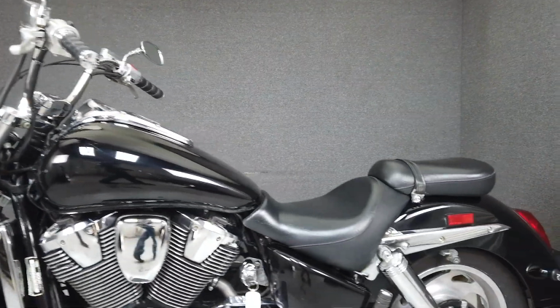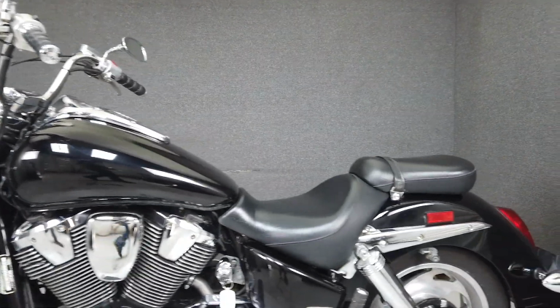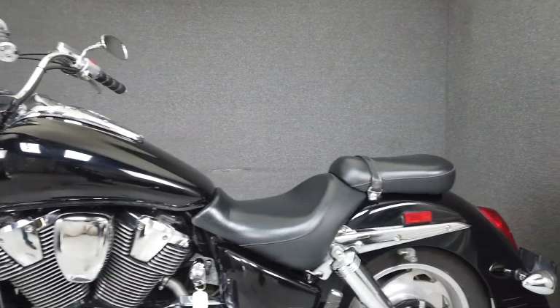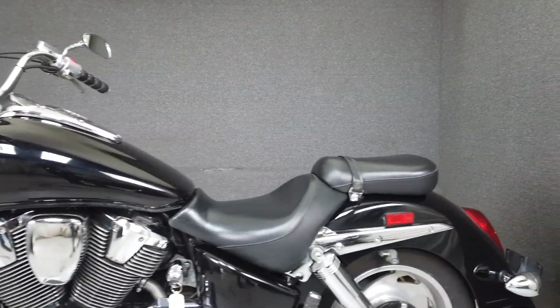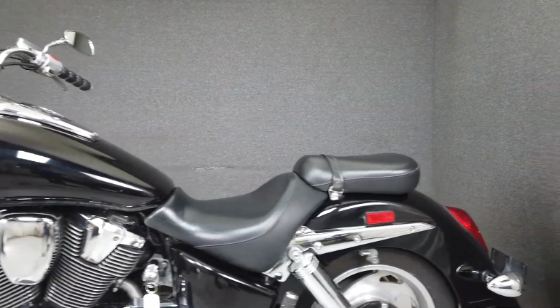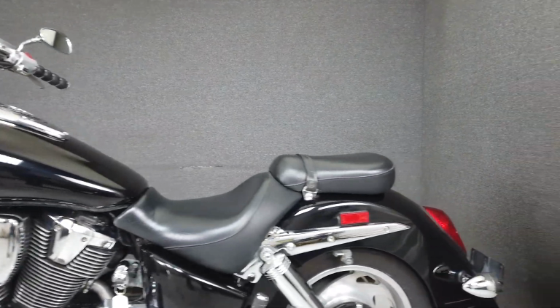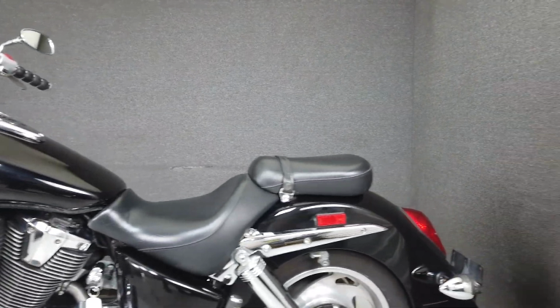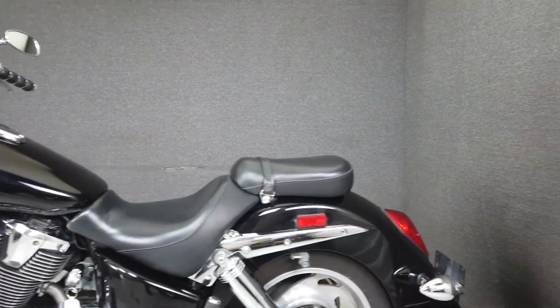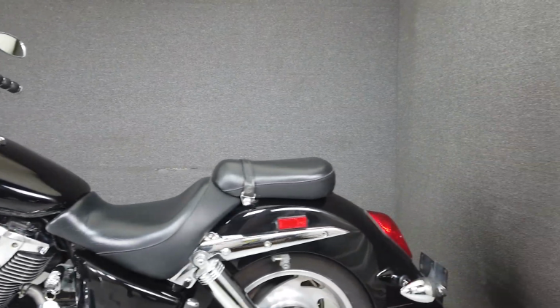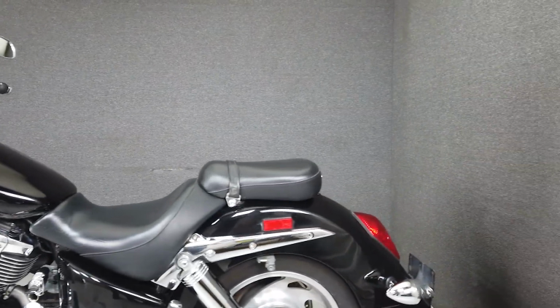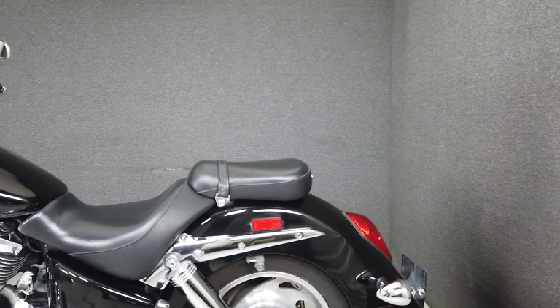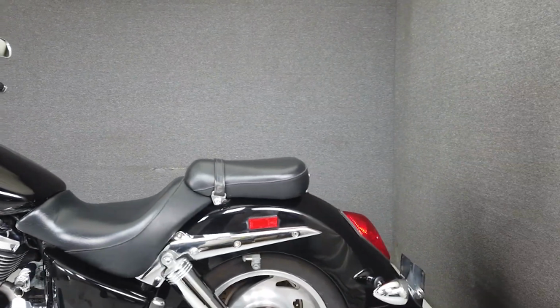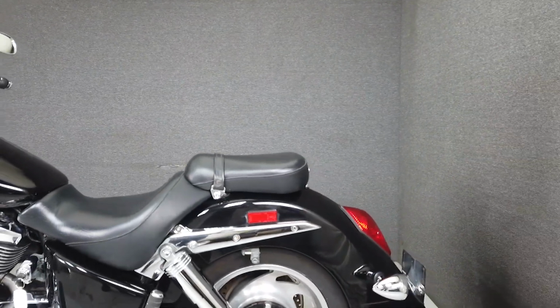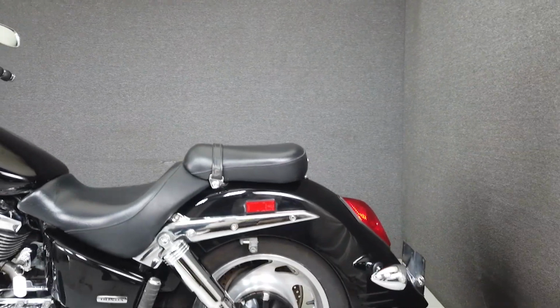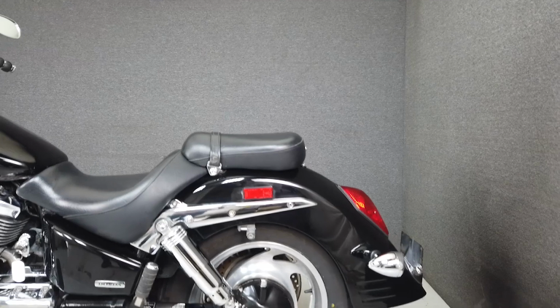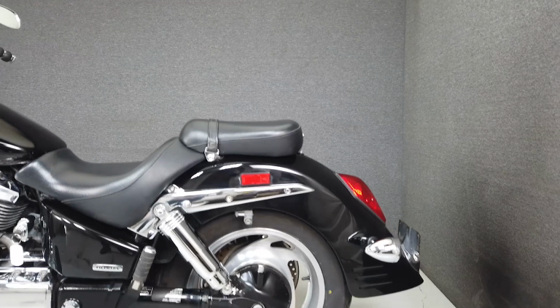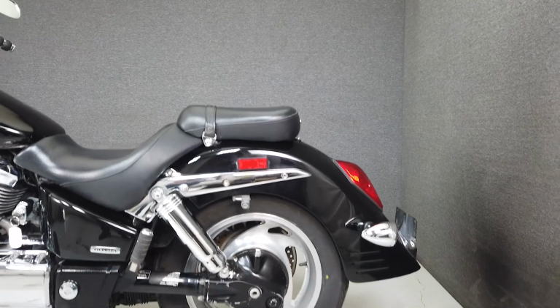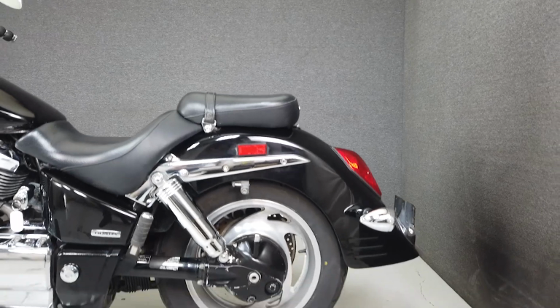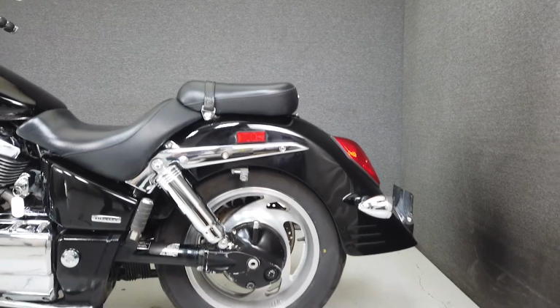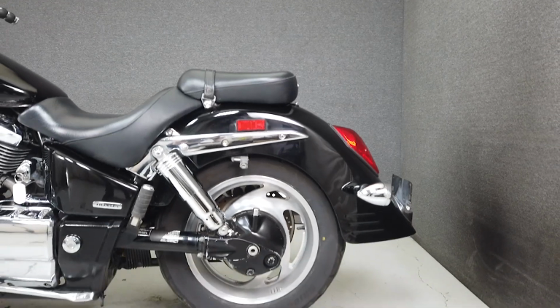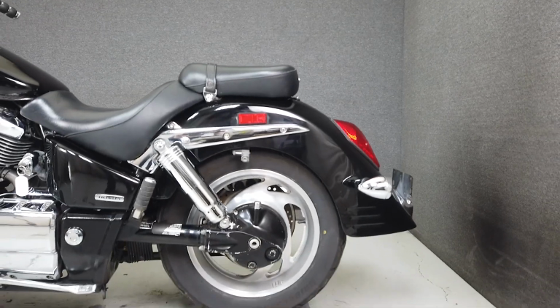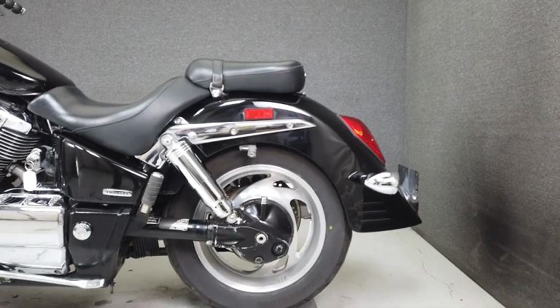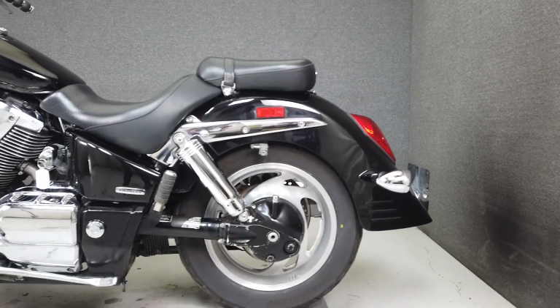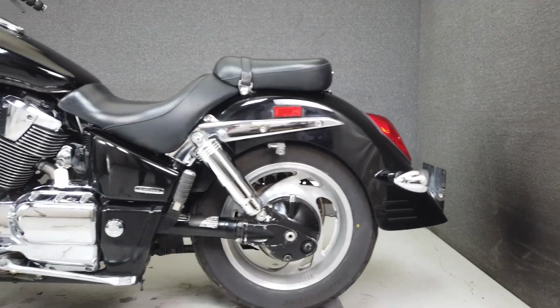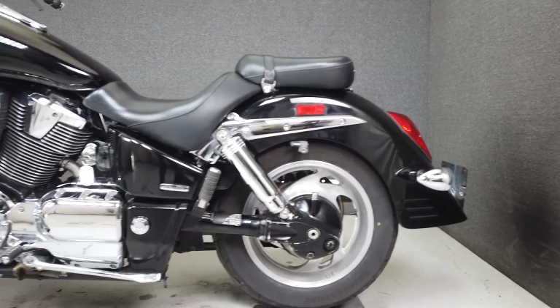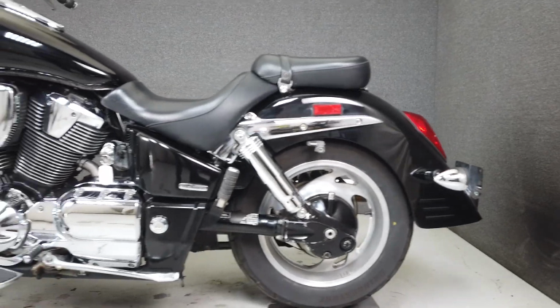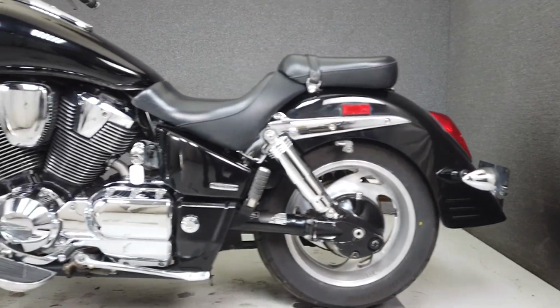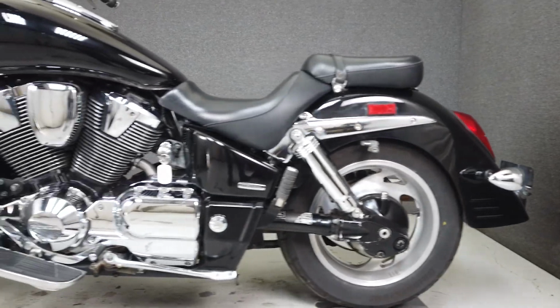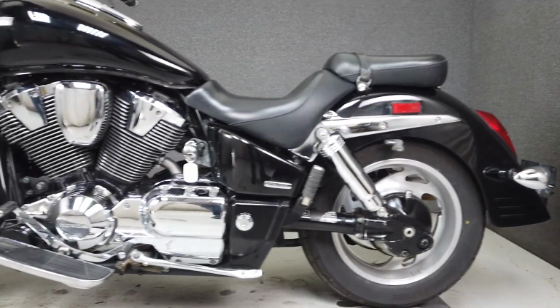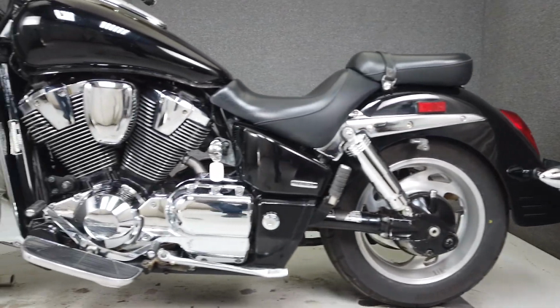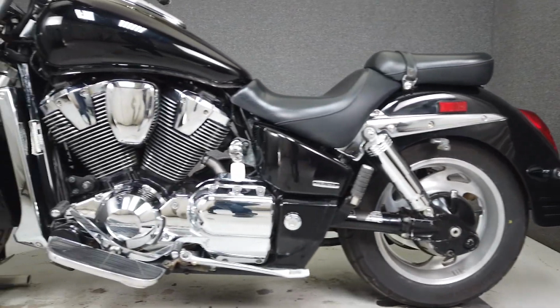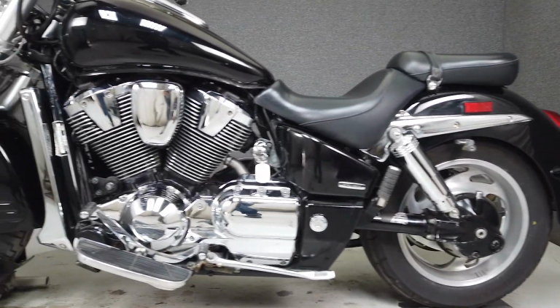It will need a new front and rear tire and a functioning plate light to pass New Hampshire State Inspection.